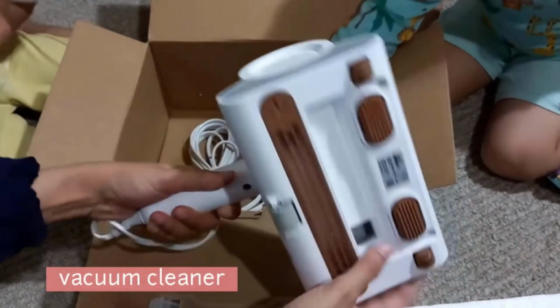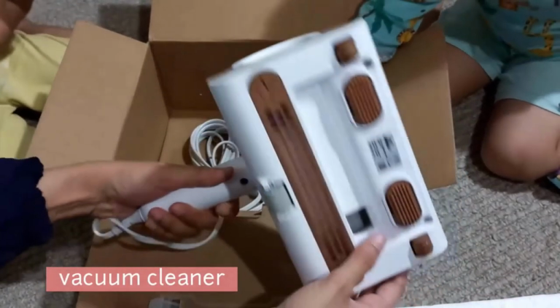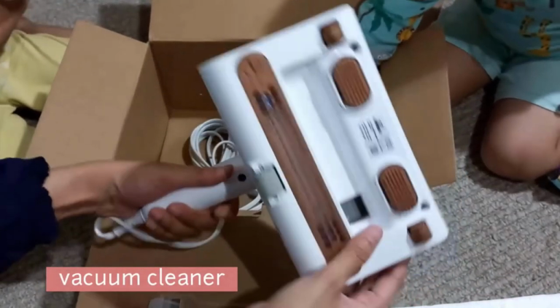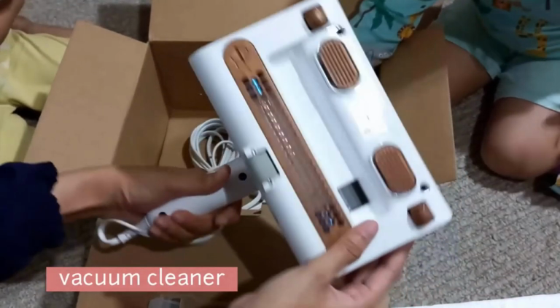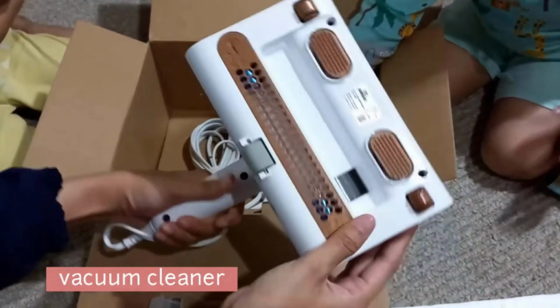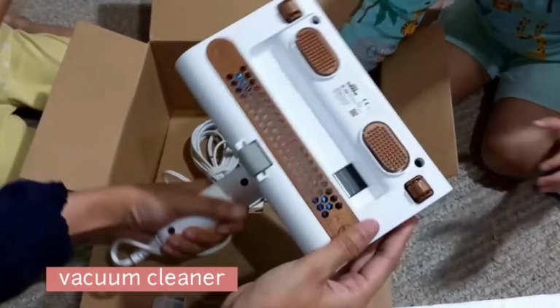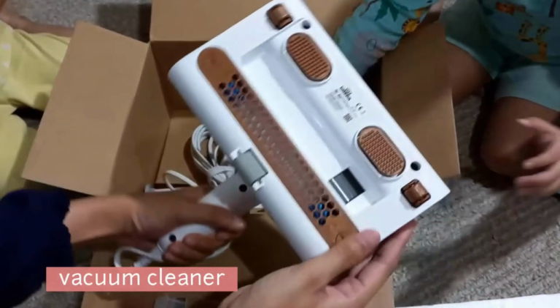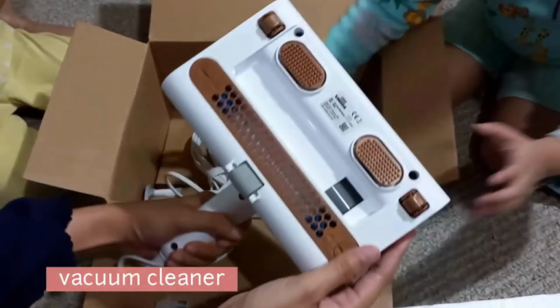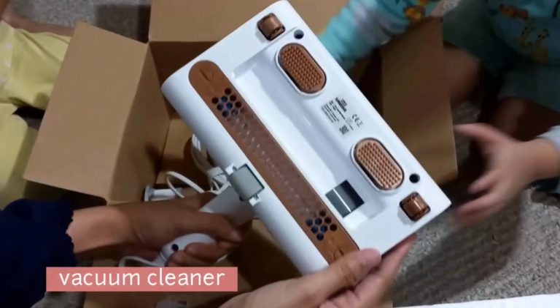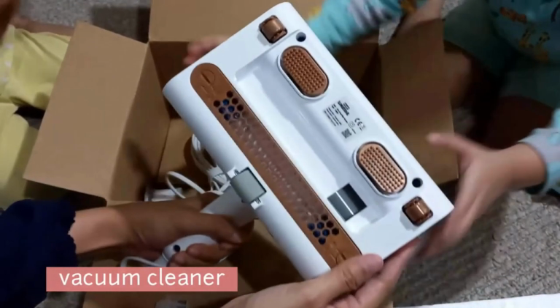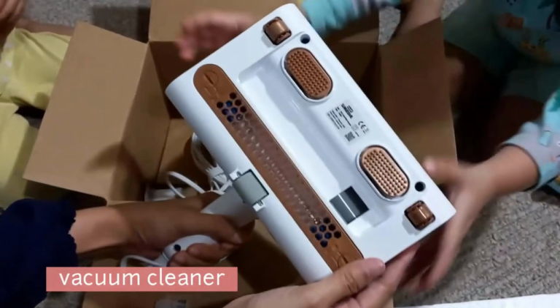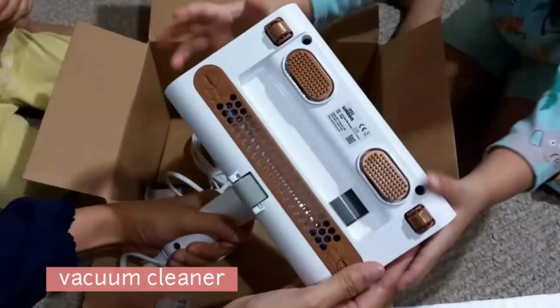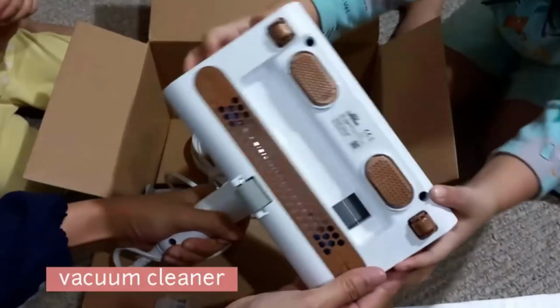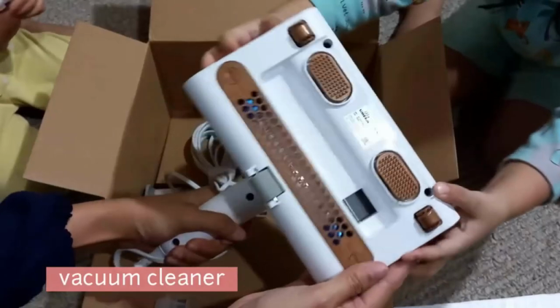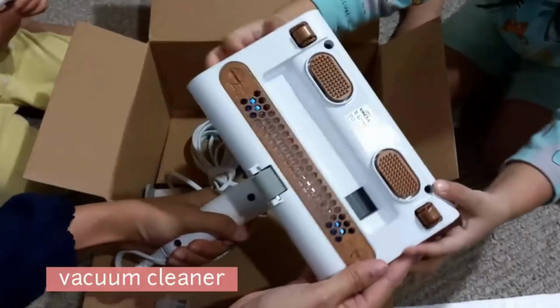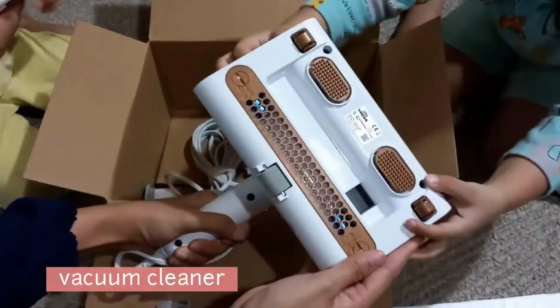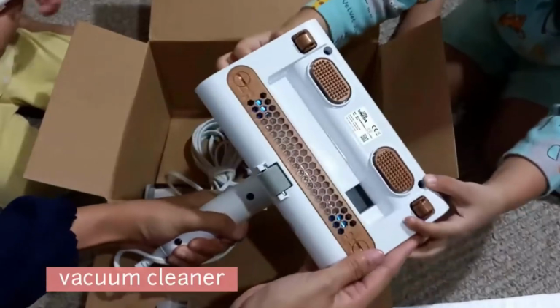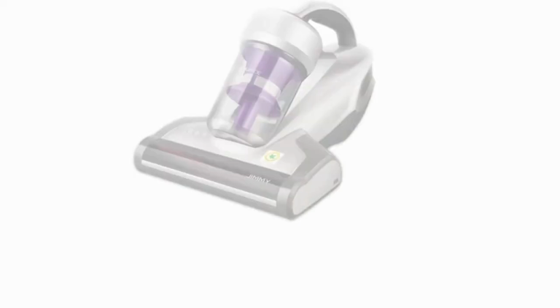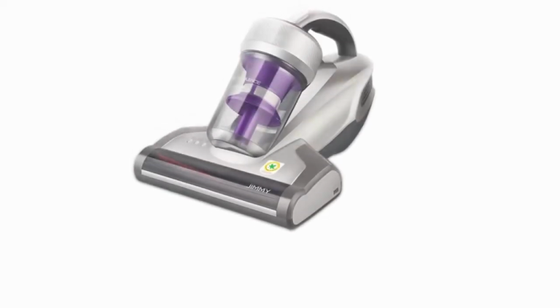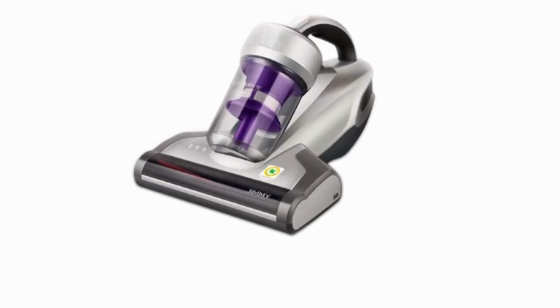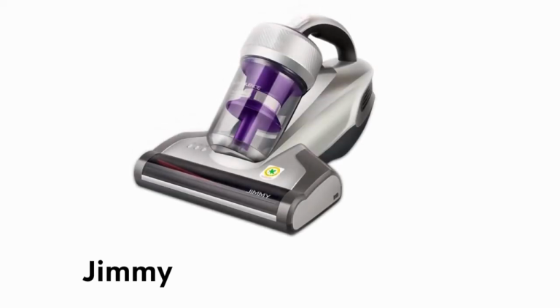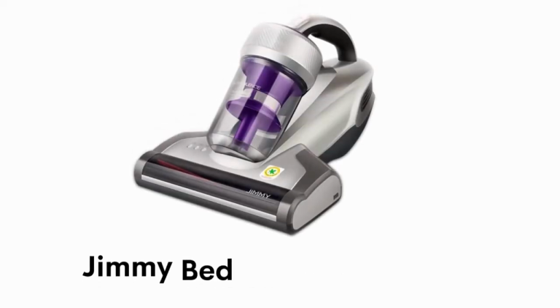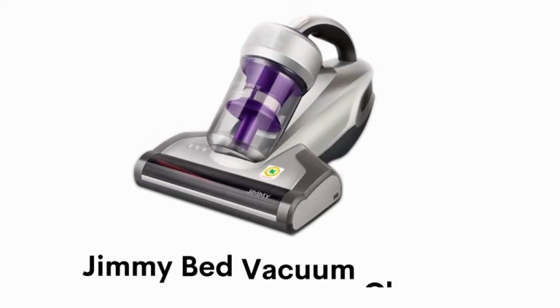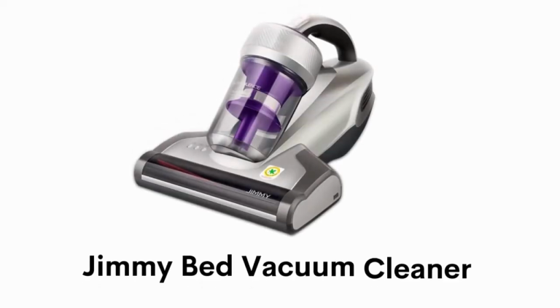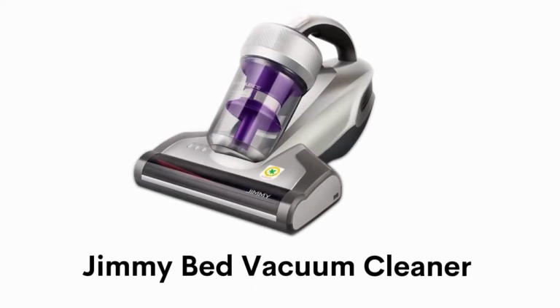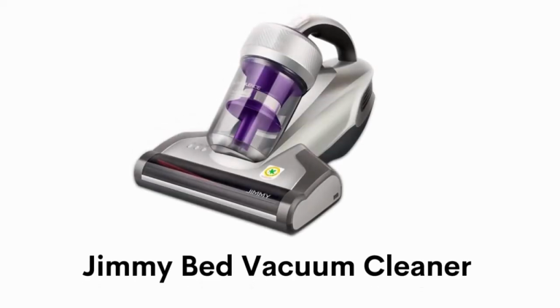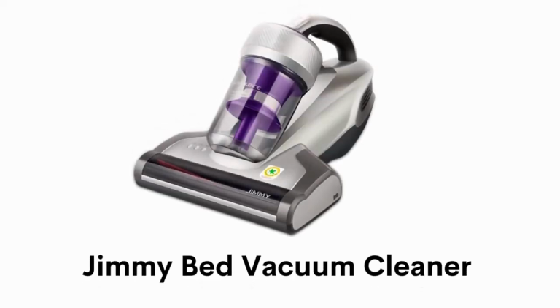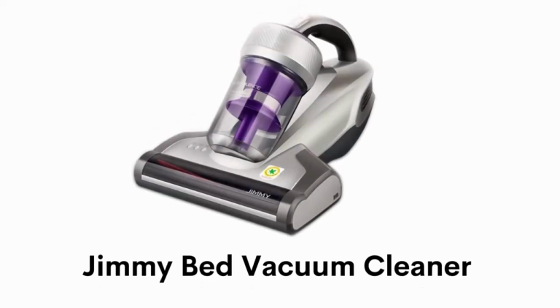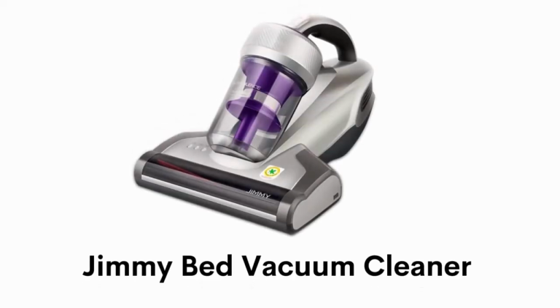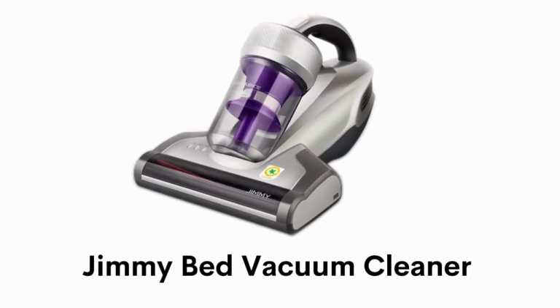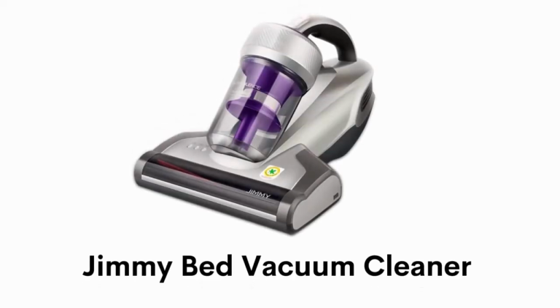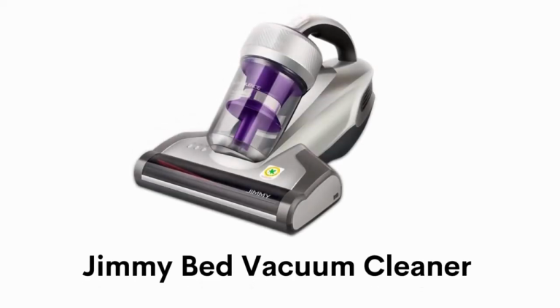It is super lightweight and its 13-foot-long cord is enough to reach the corners of your bed or sofa.